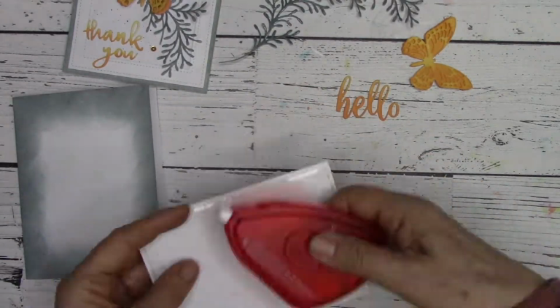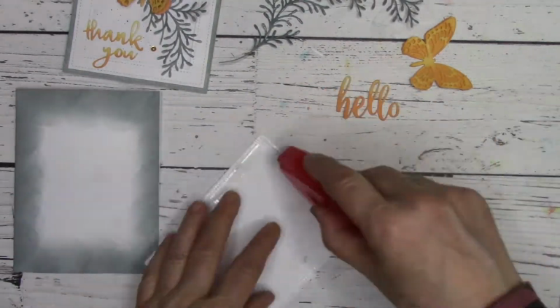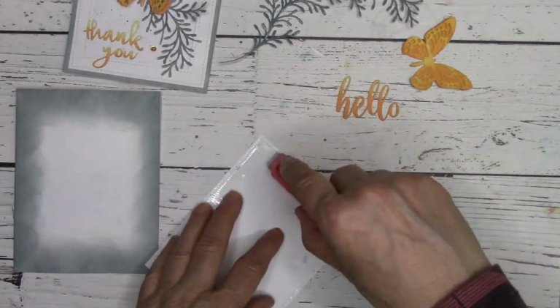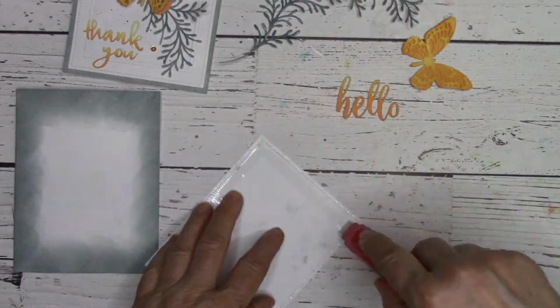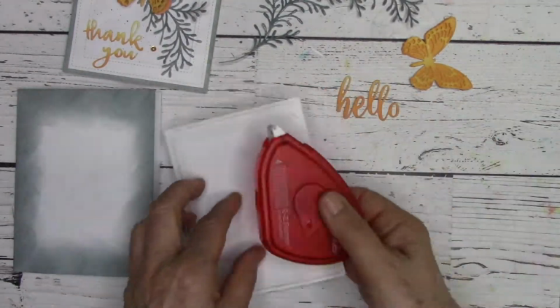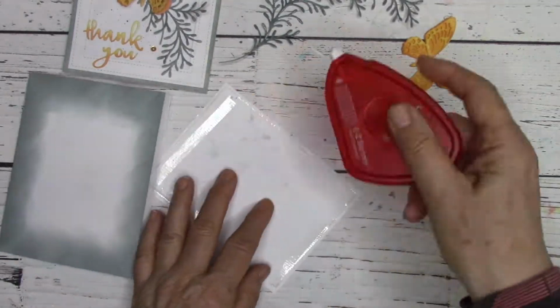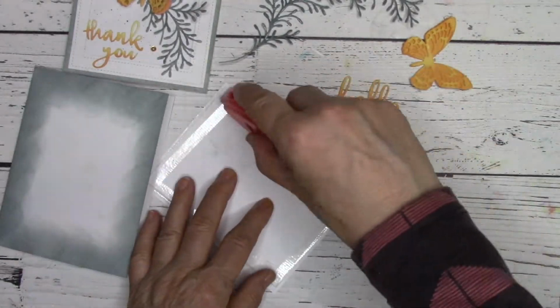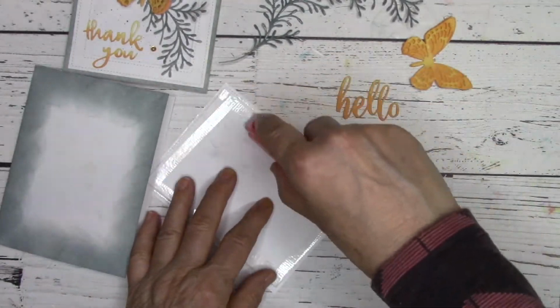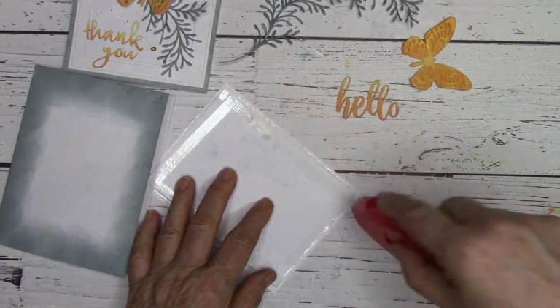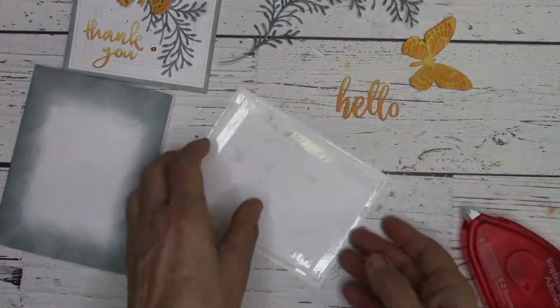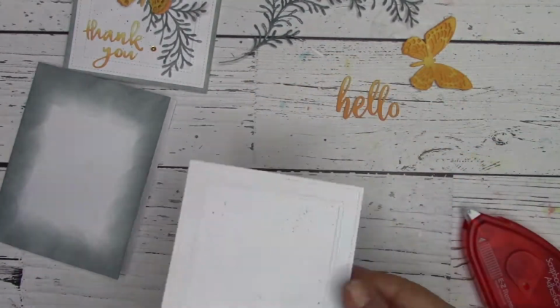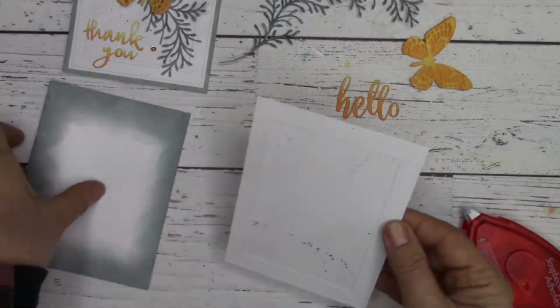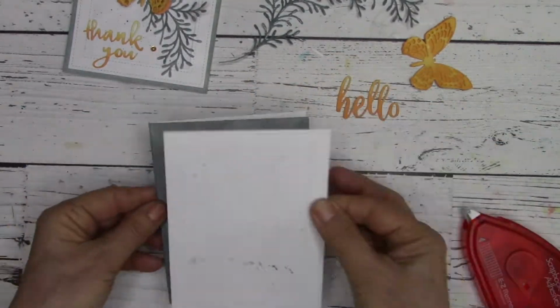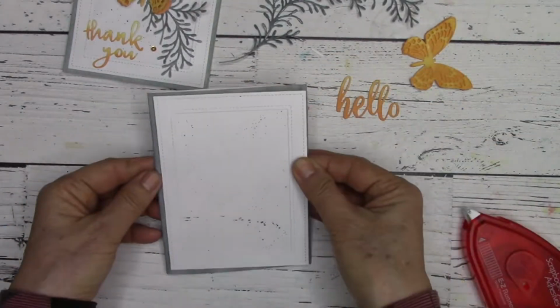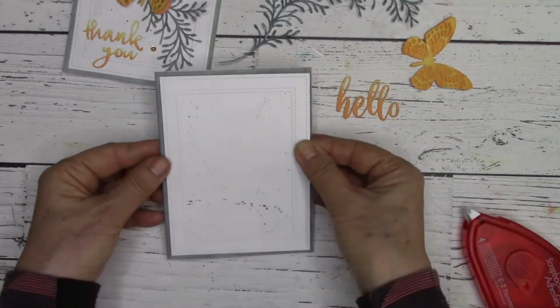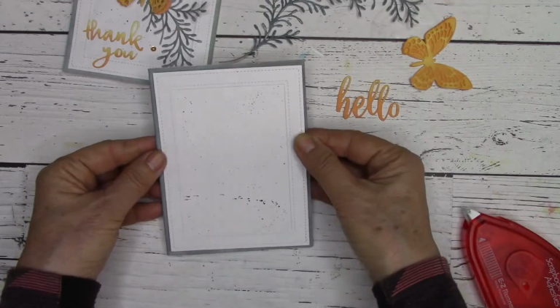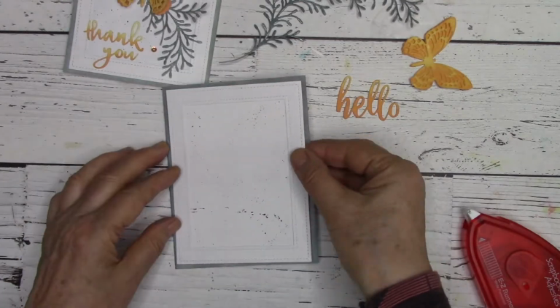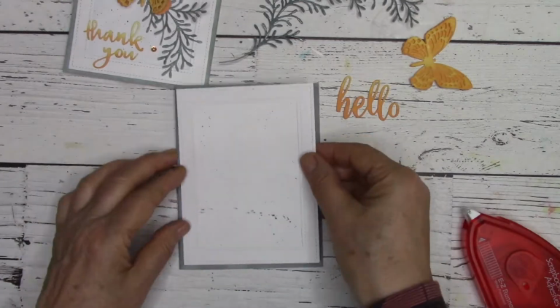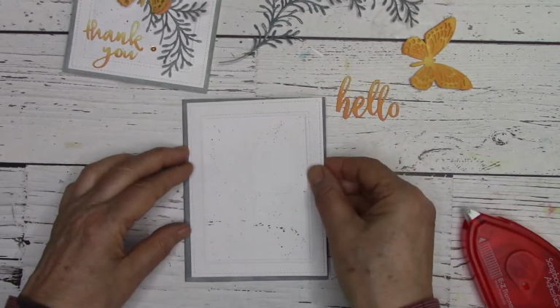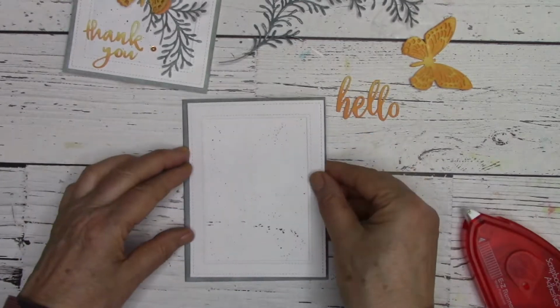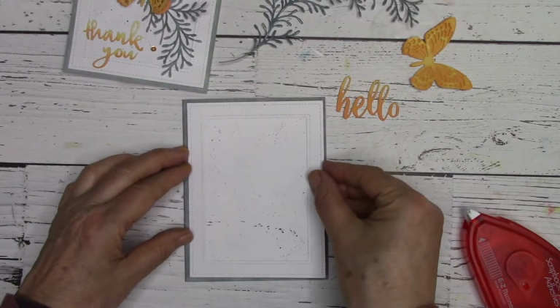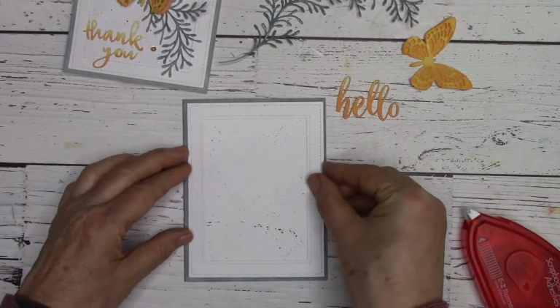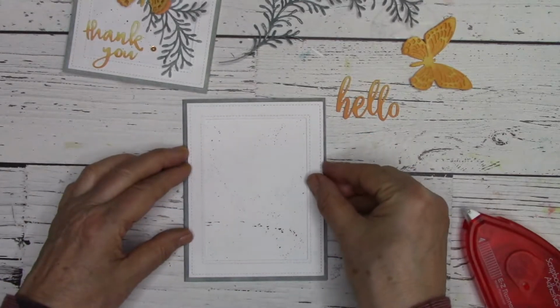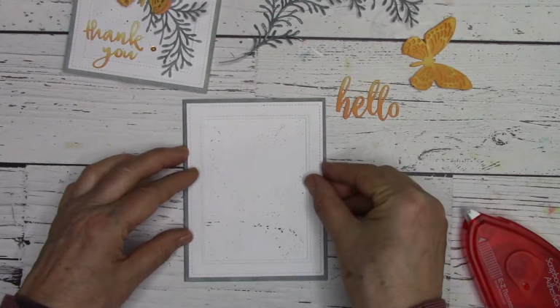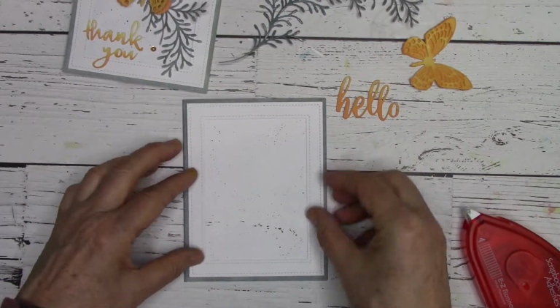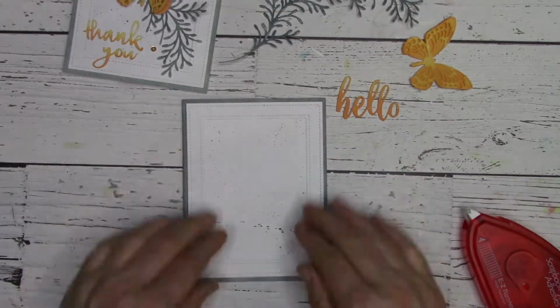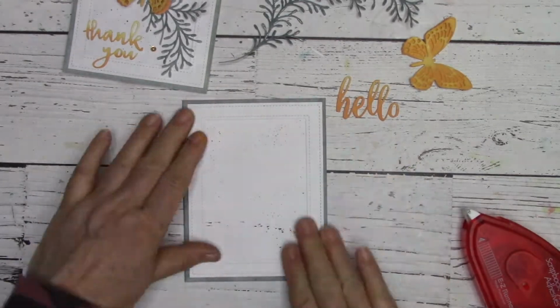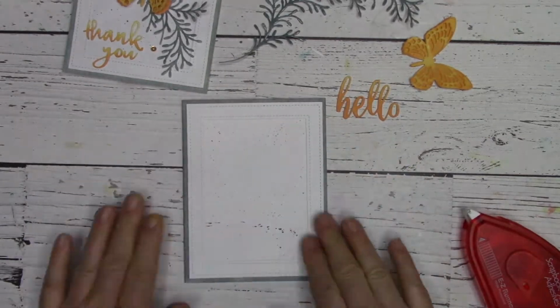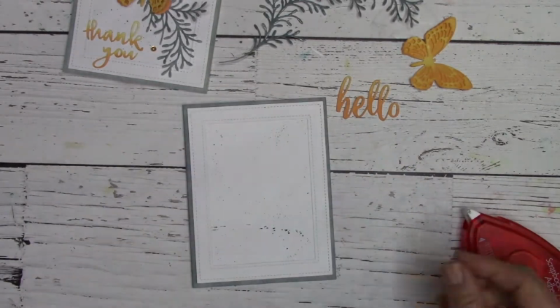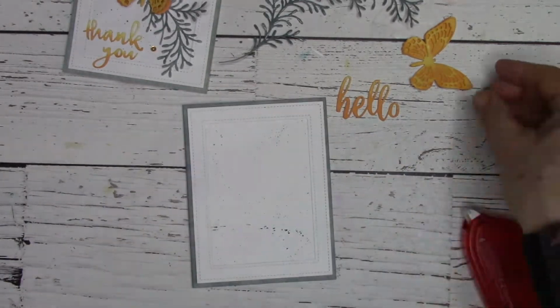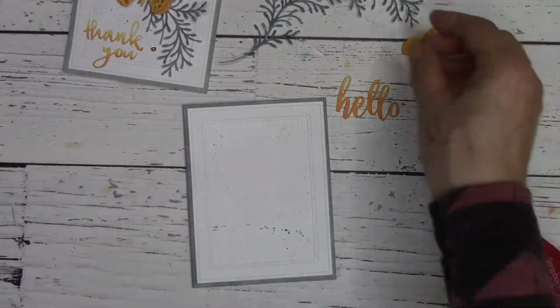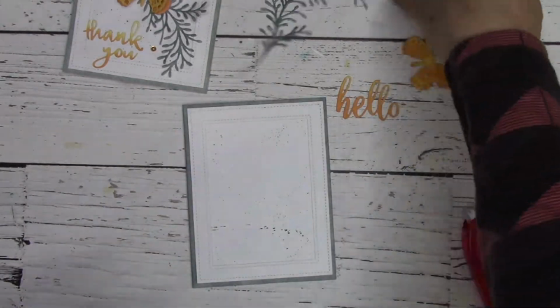Now it's time to play around with our design elements and assemble our card. I'm going to put some music on for you and we'll be back shortly.